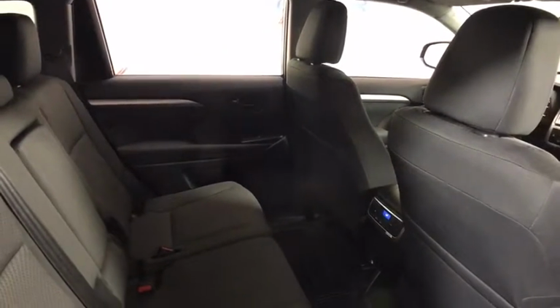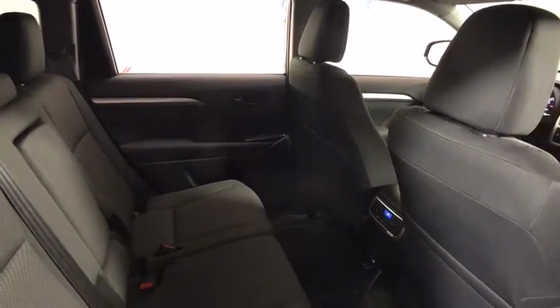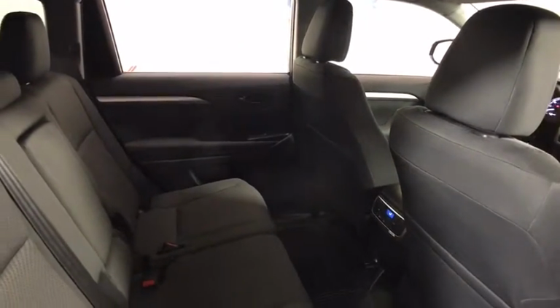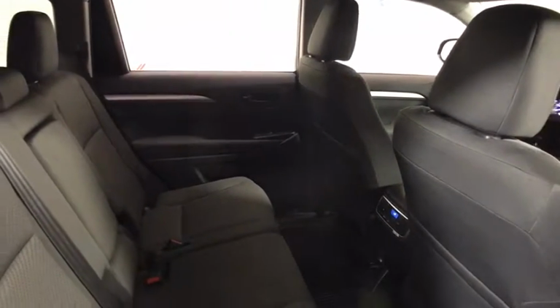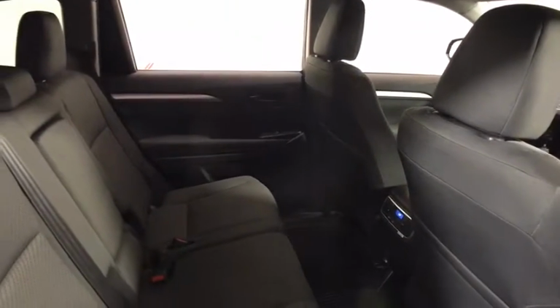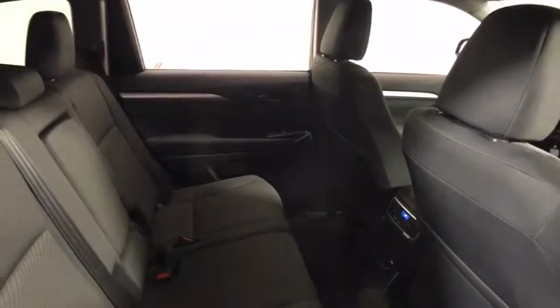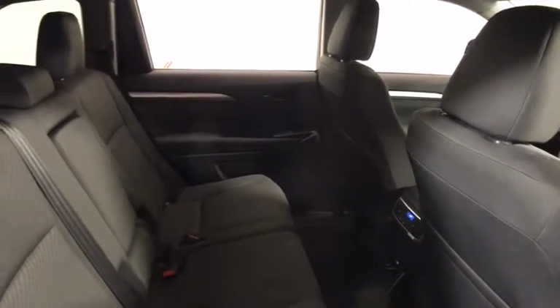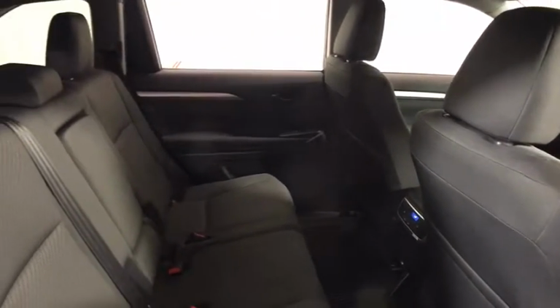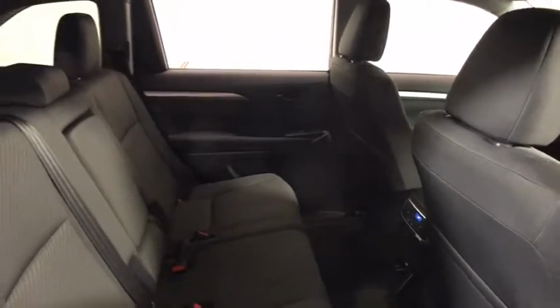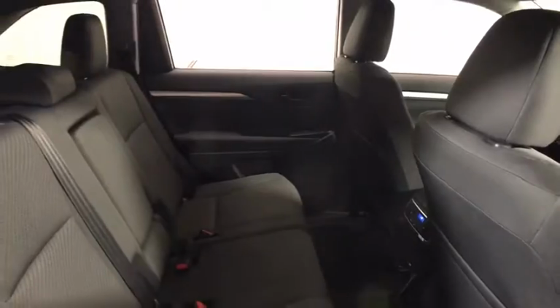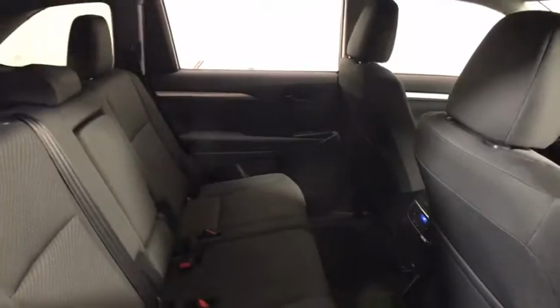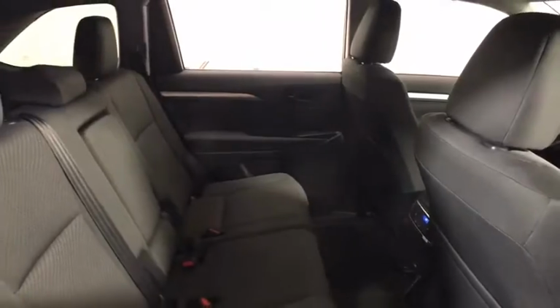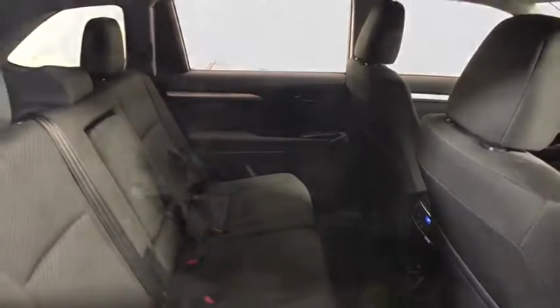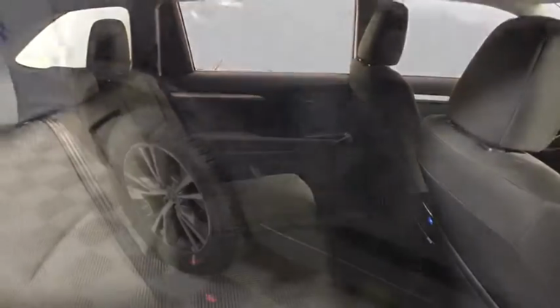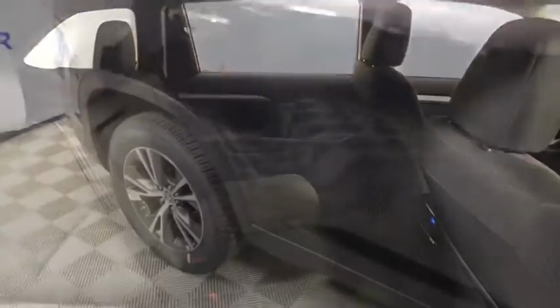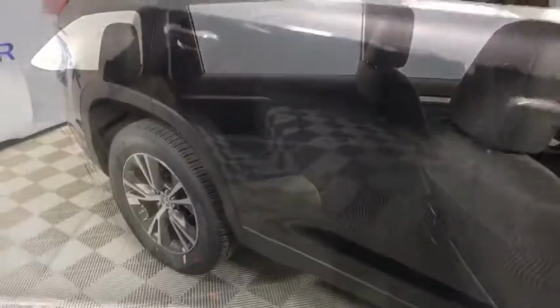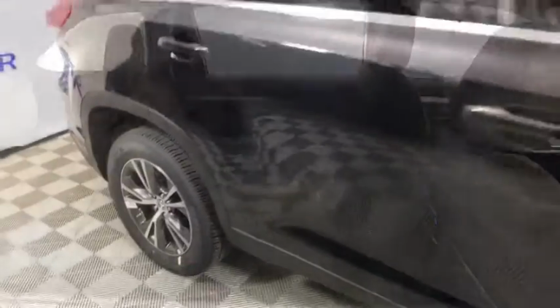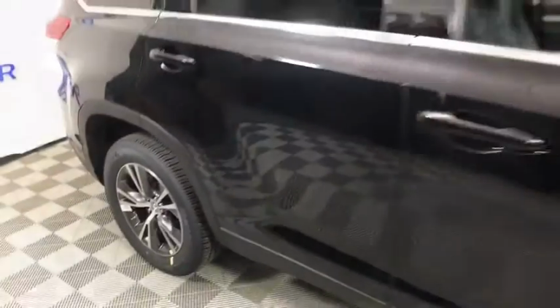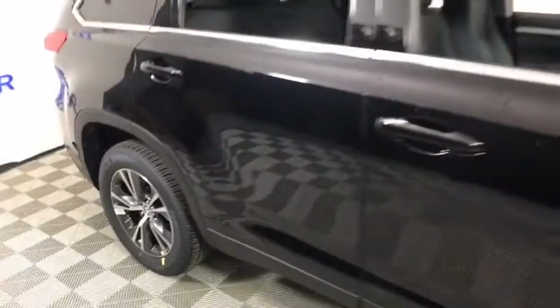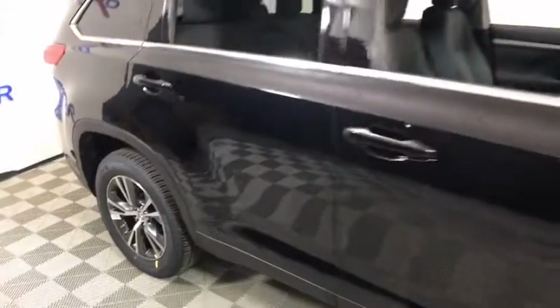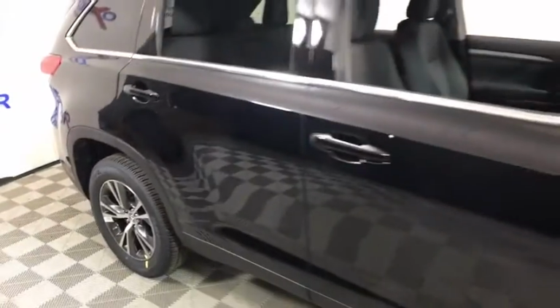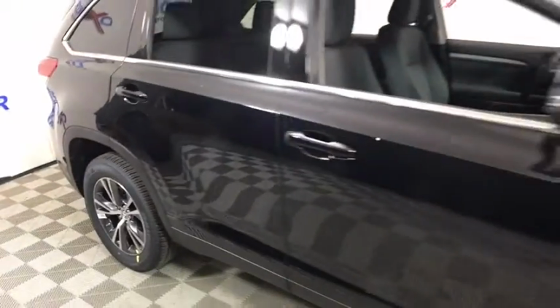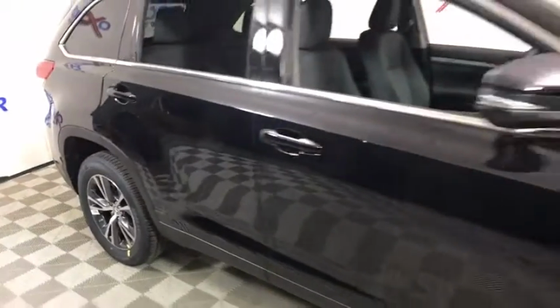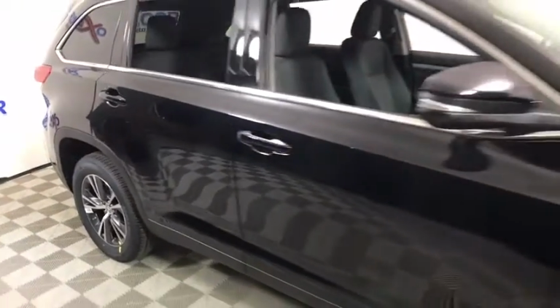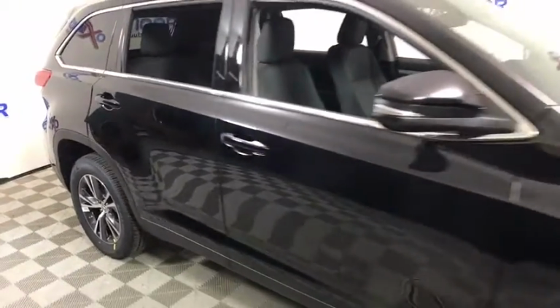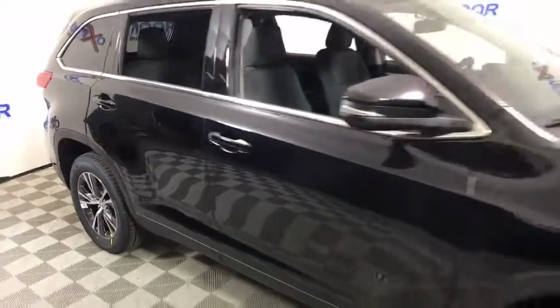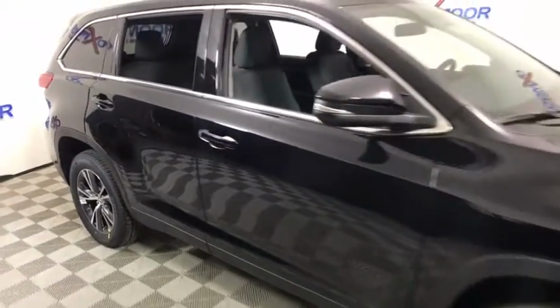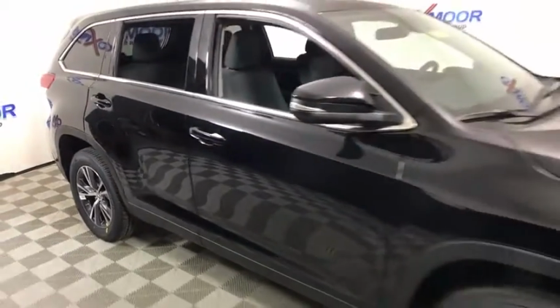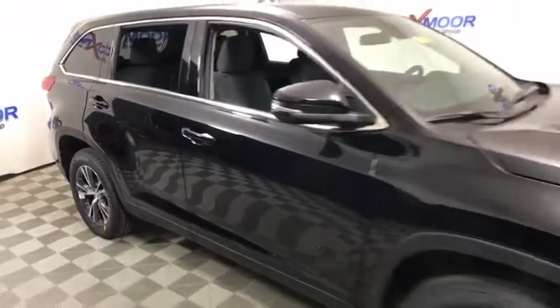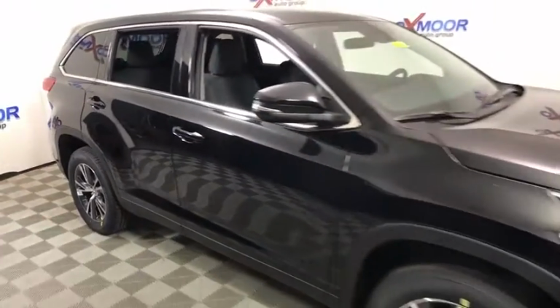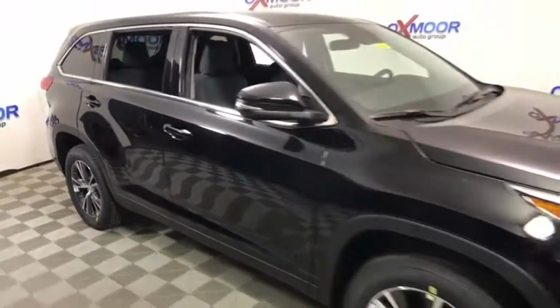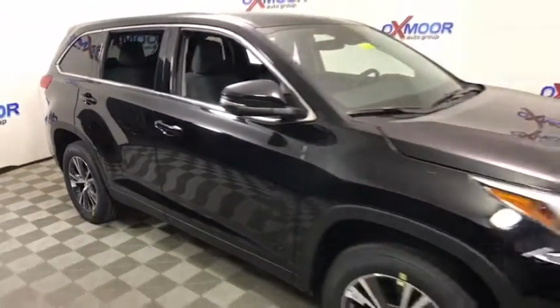Driver vanity mirror, front reading lamps, rear window wiper. Come take a test drive today.